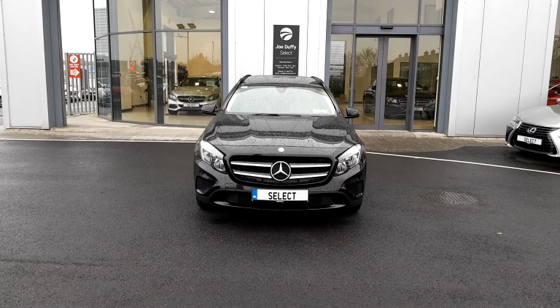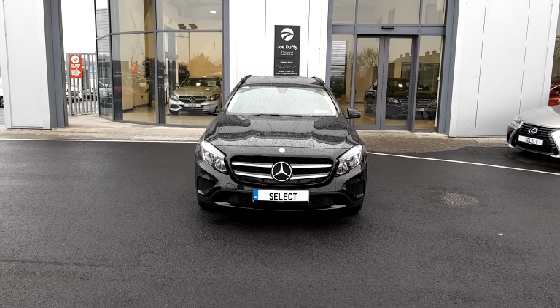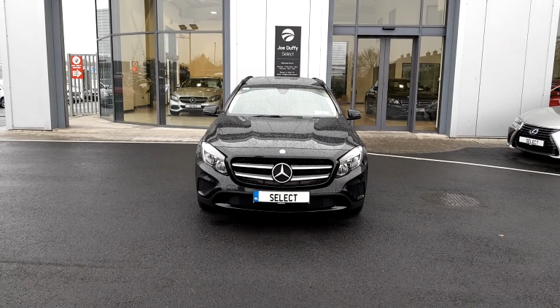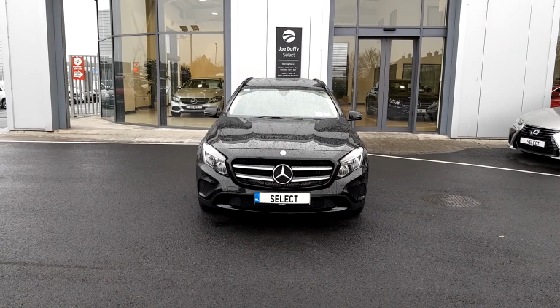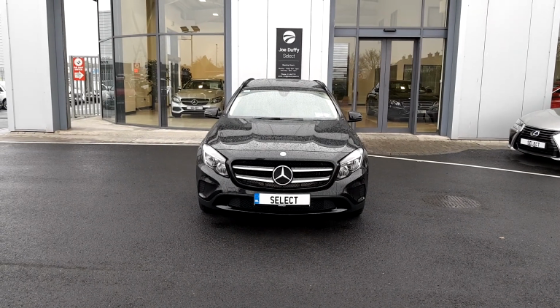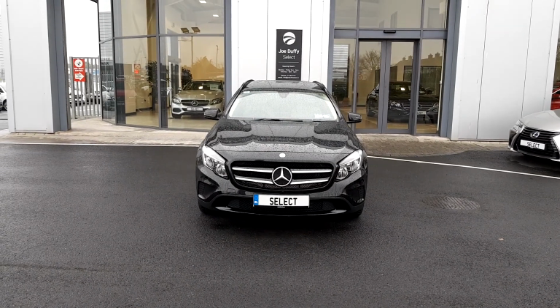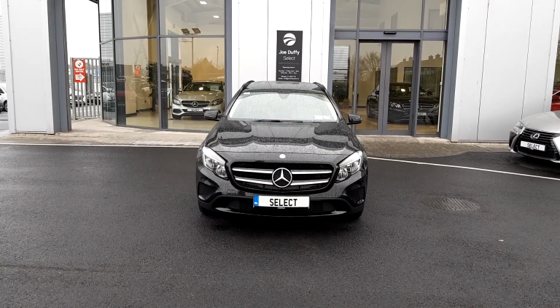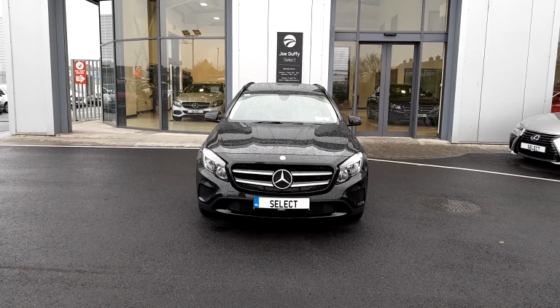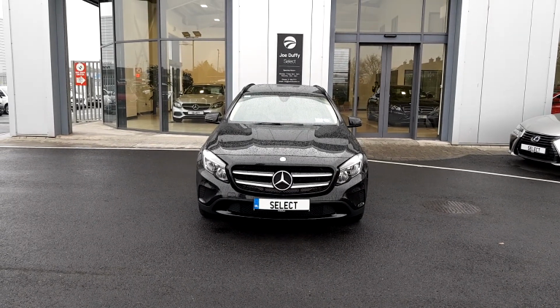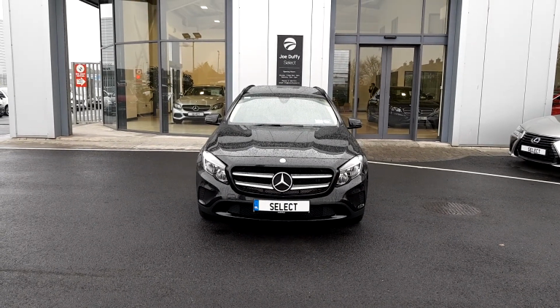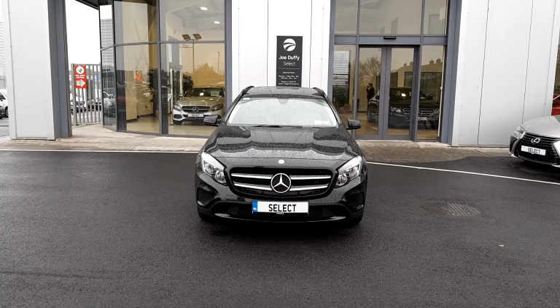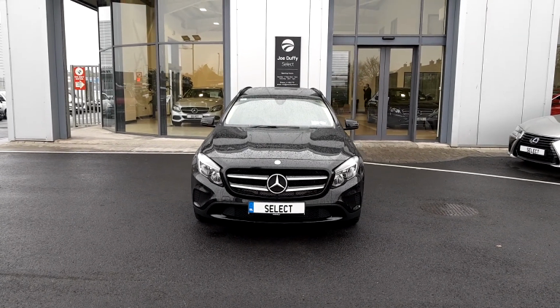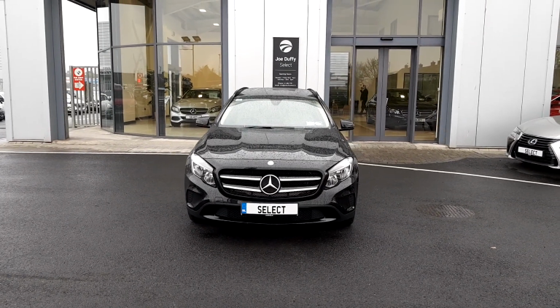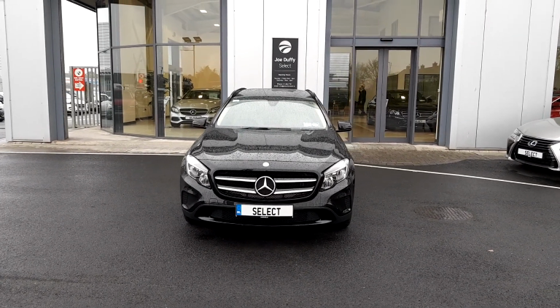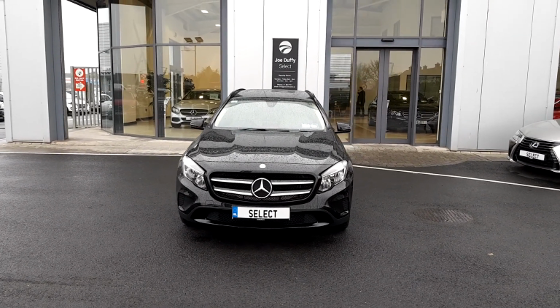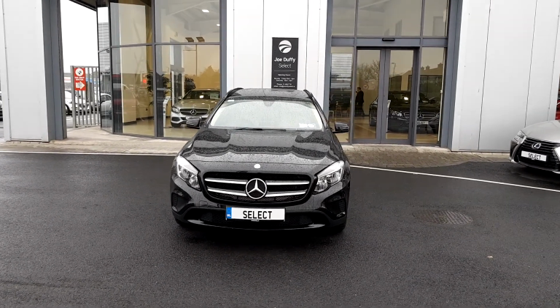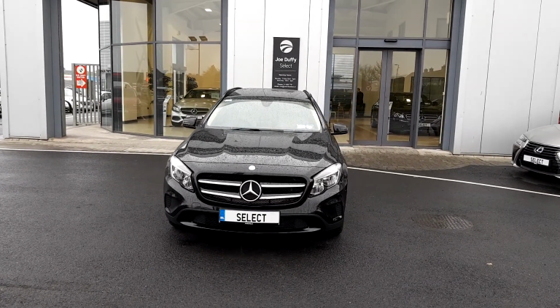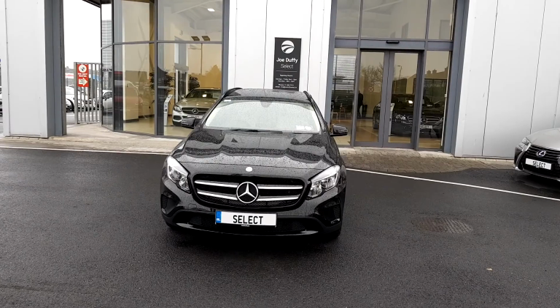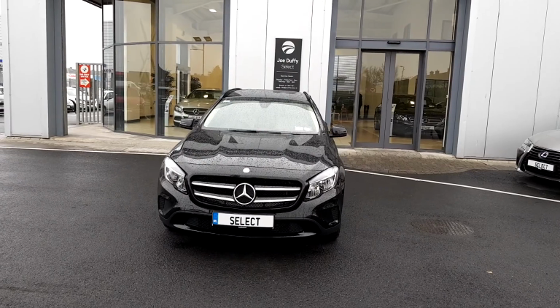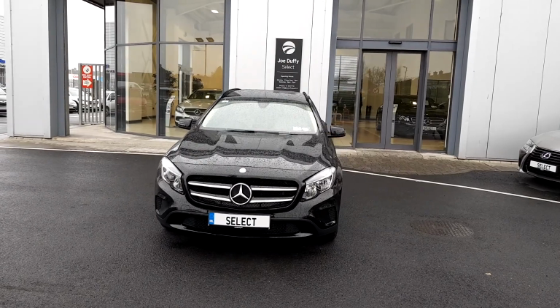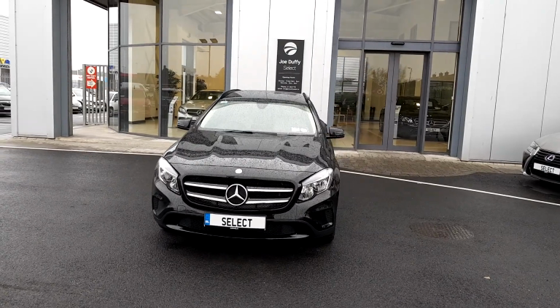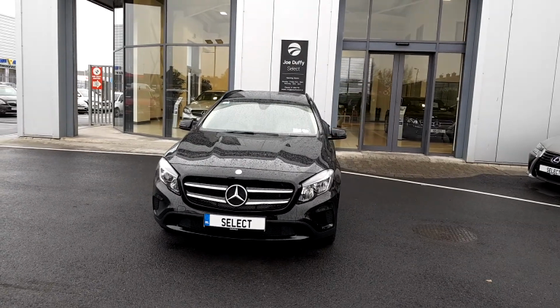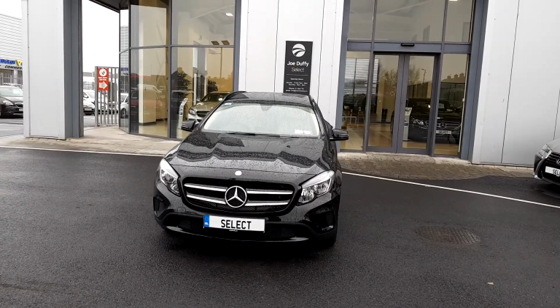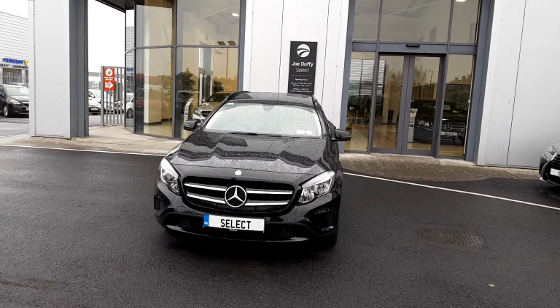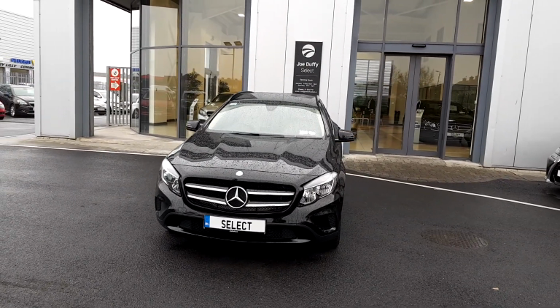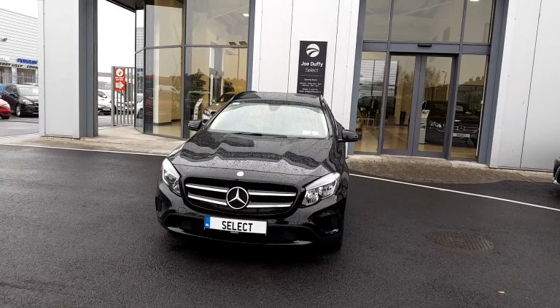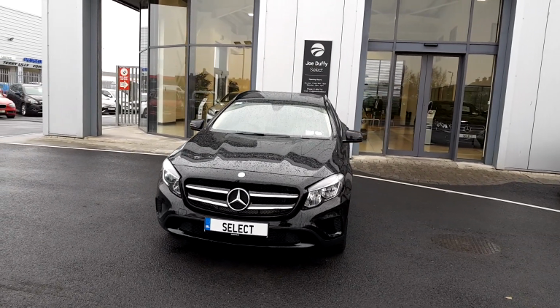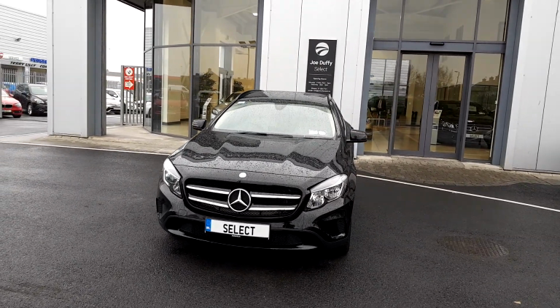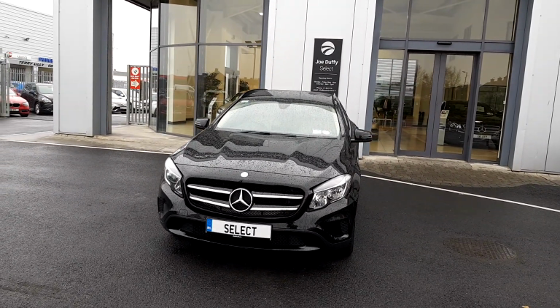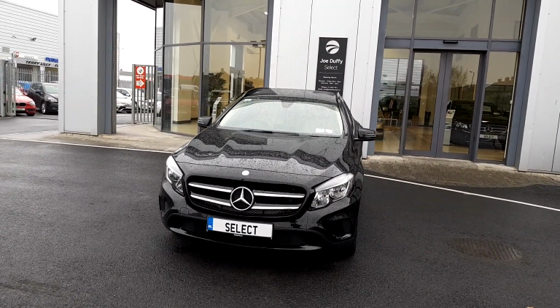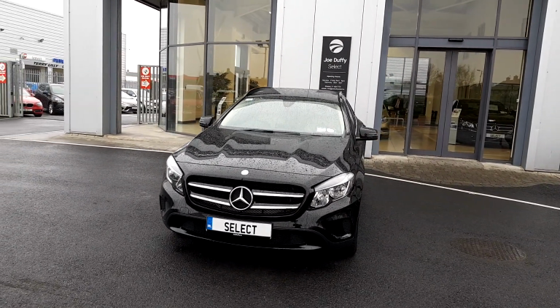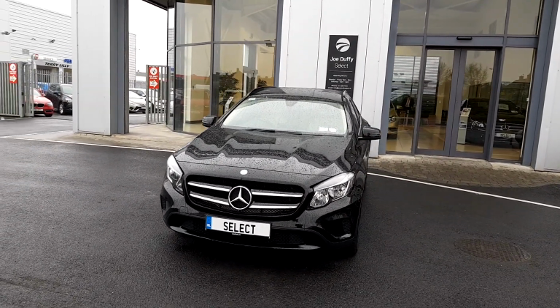For more inquiries or a test drive, please call our sales team today on 01864 7791.